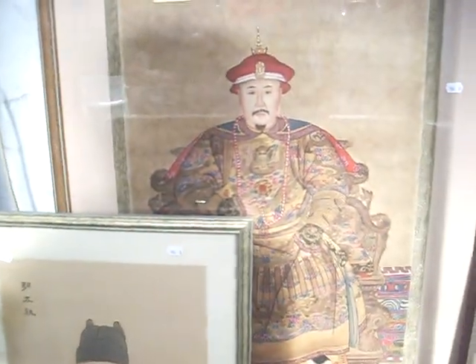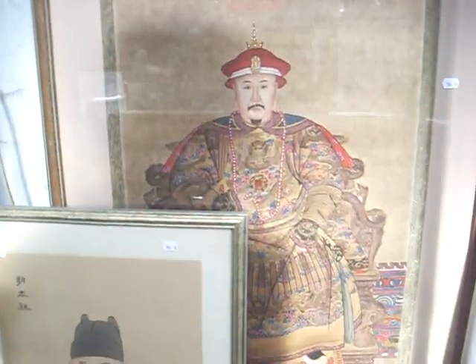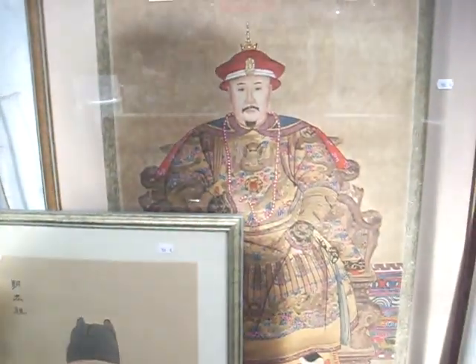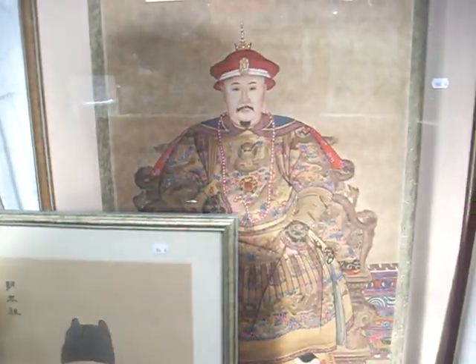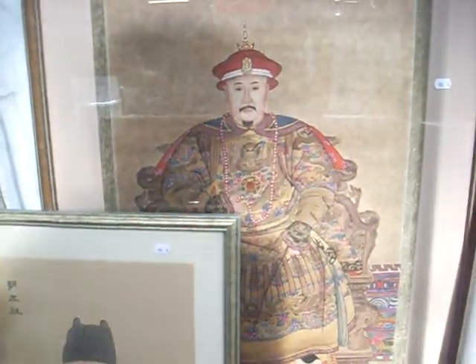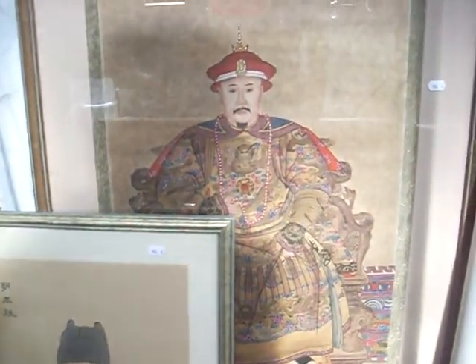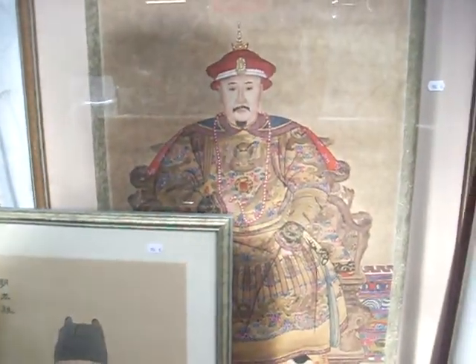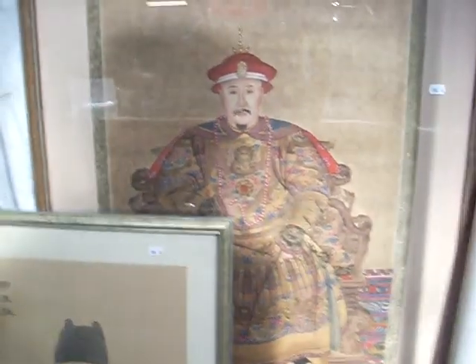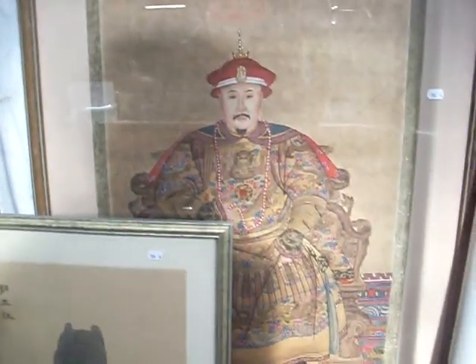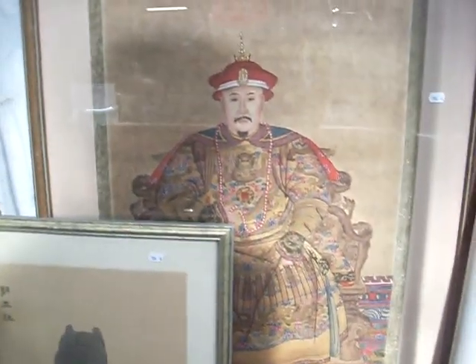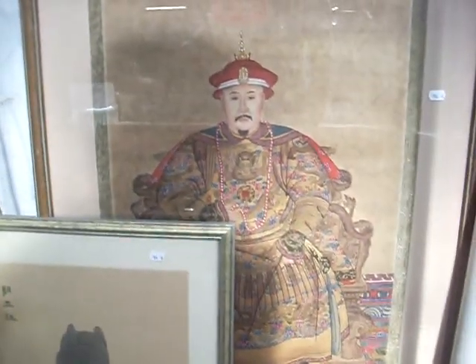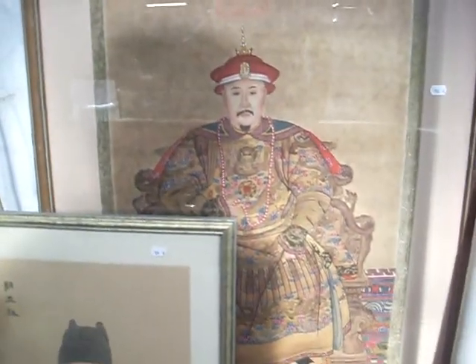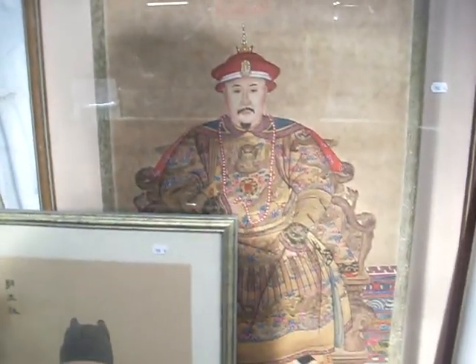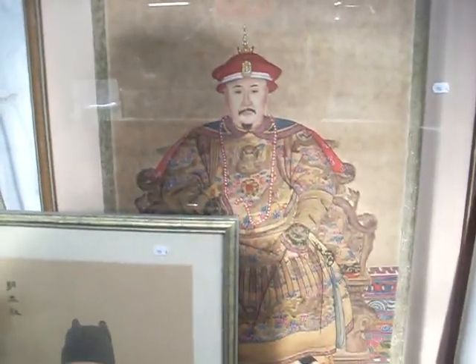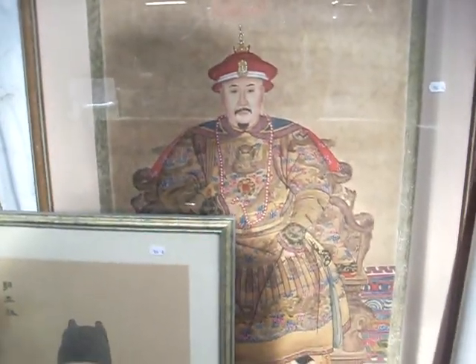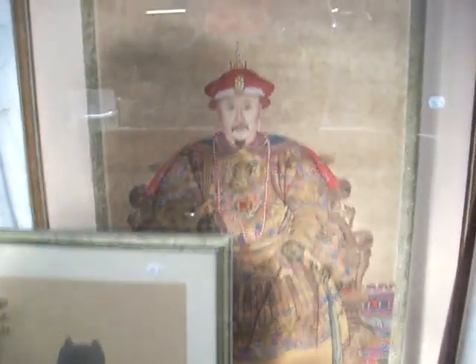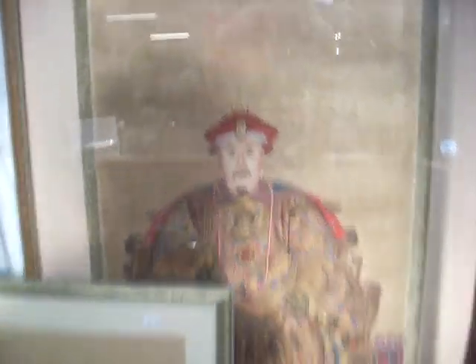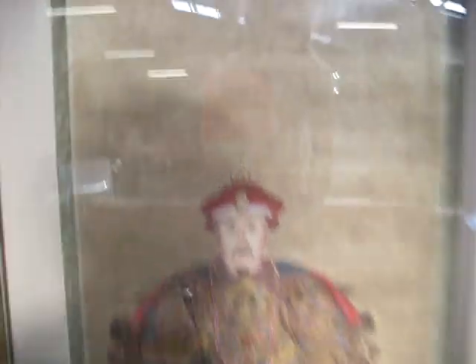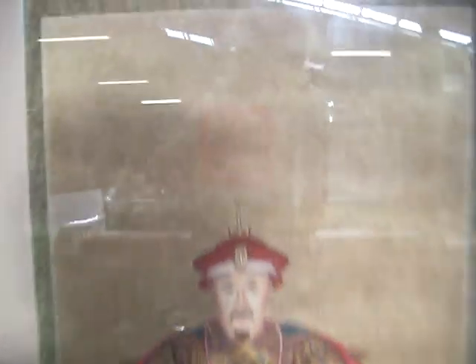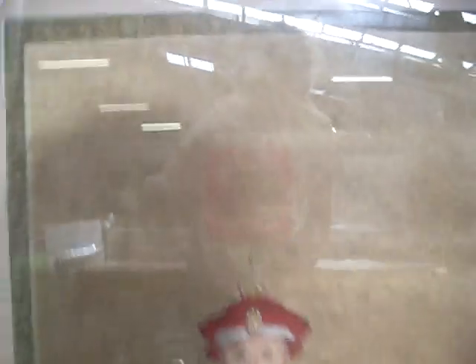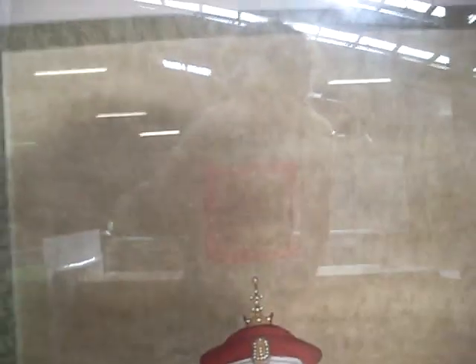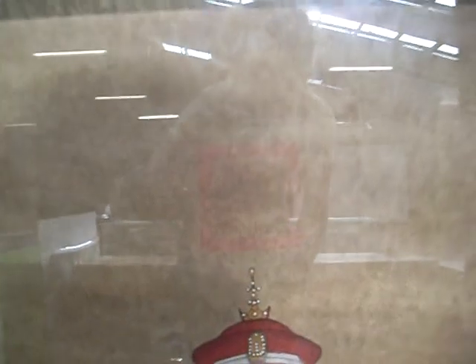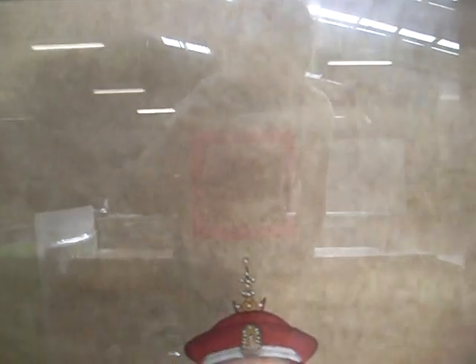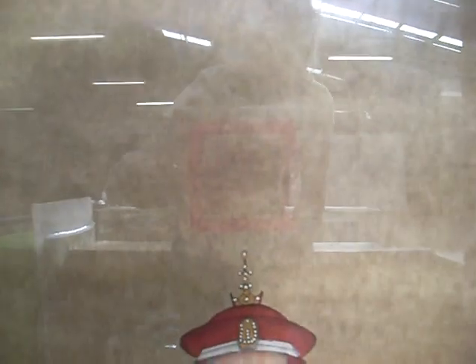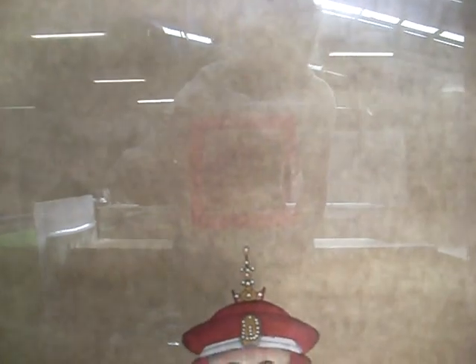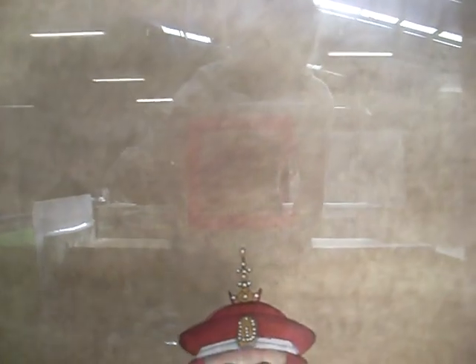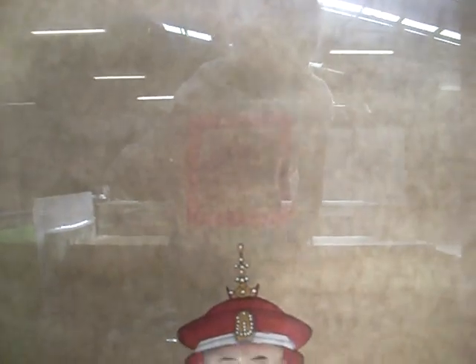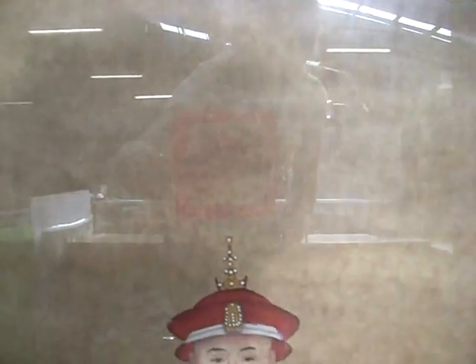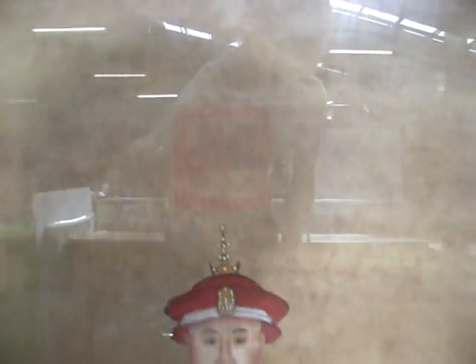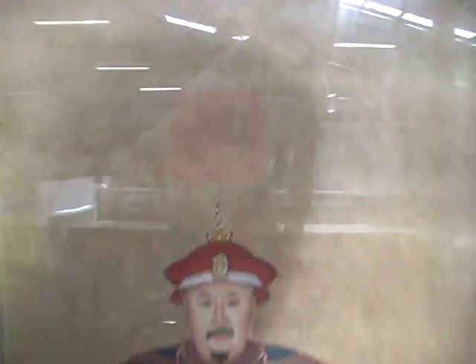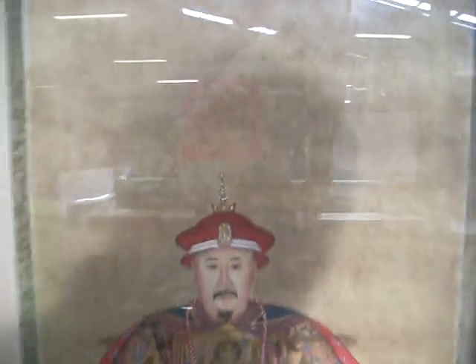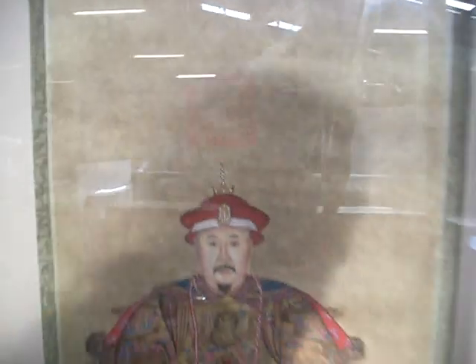A couple of nice big Chinese watercolours as well — sort of gent seated there, the dignitary, really well done. It's all sort of signed with a big character mark above his head.